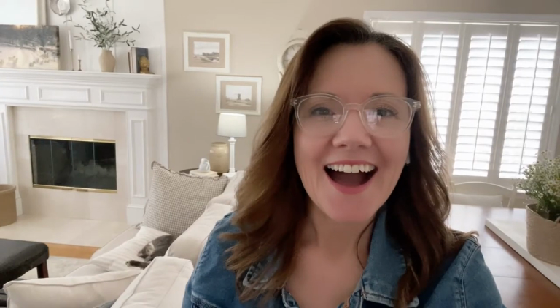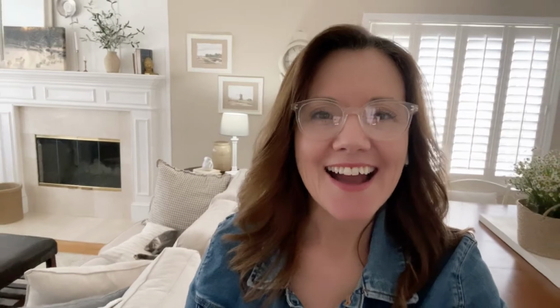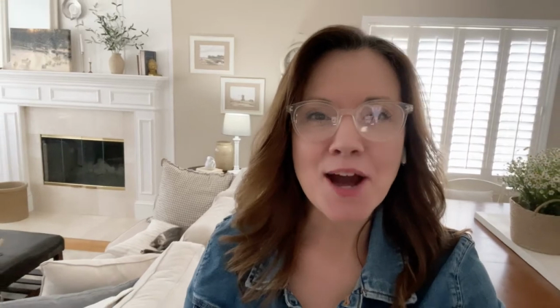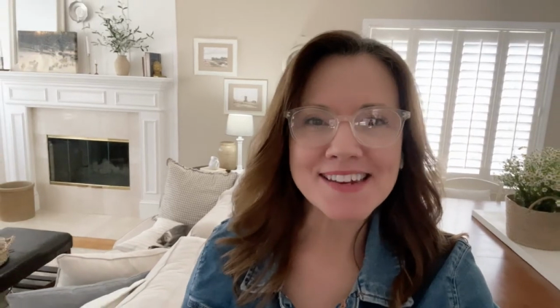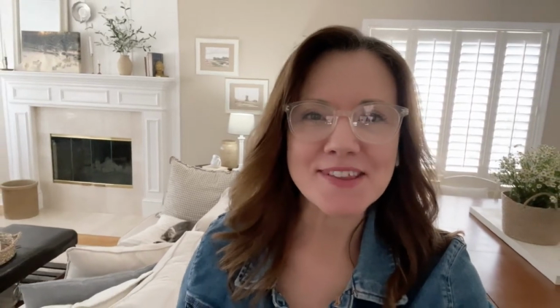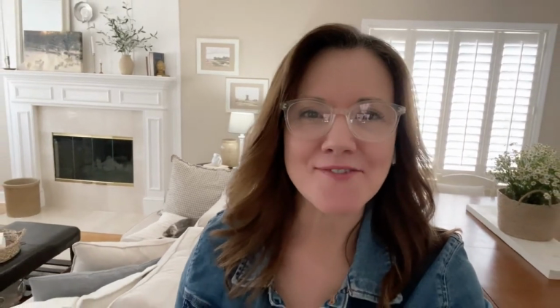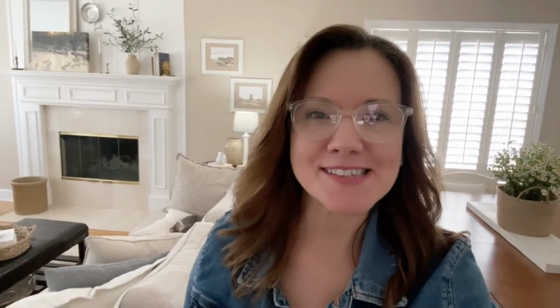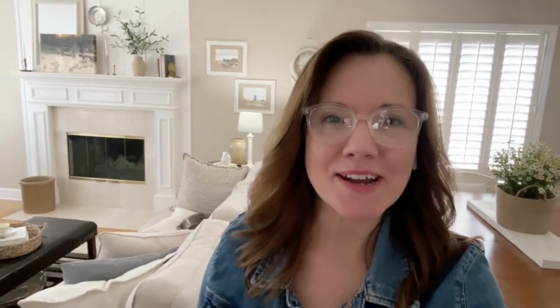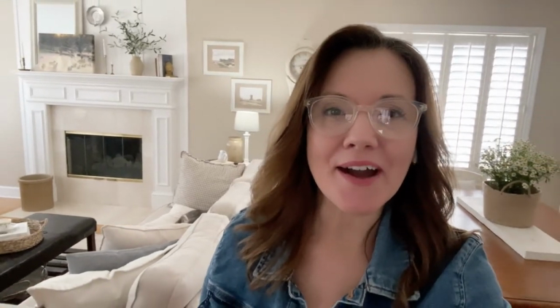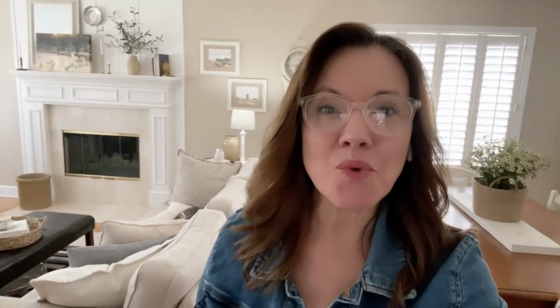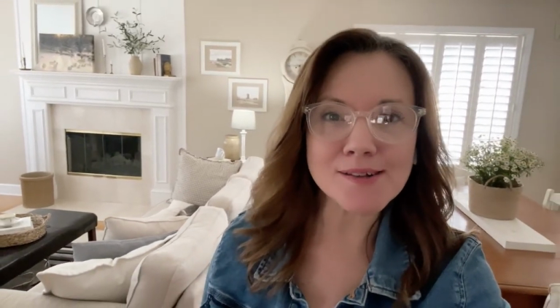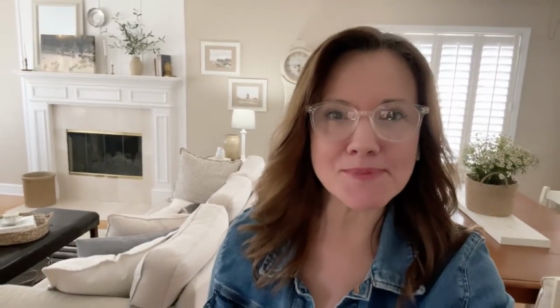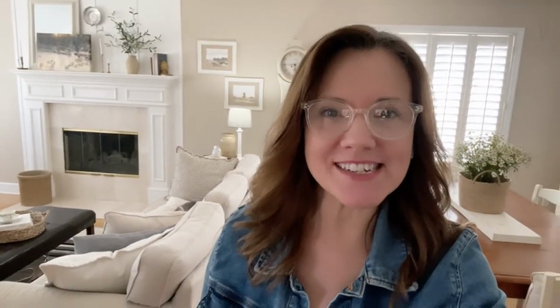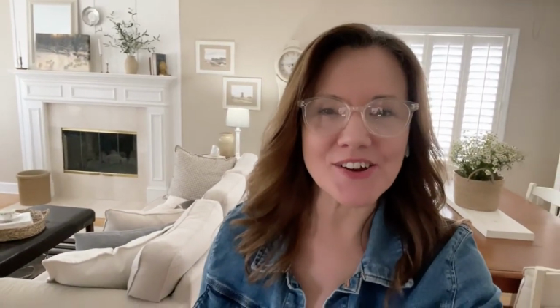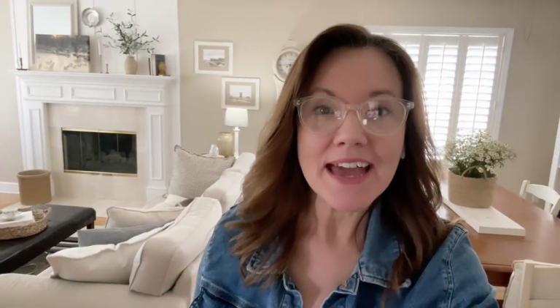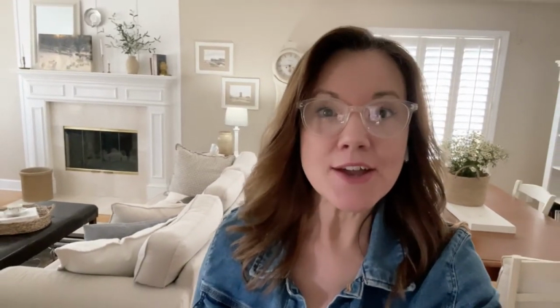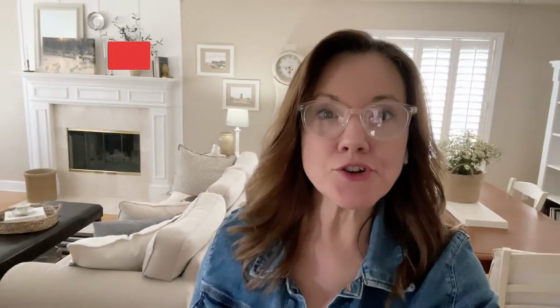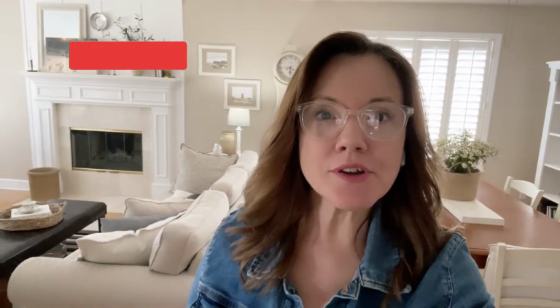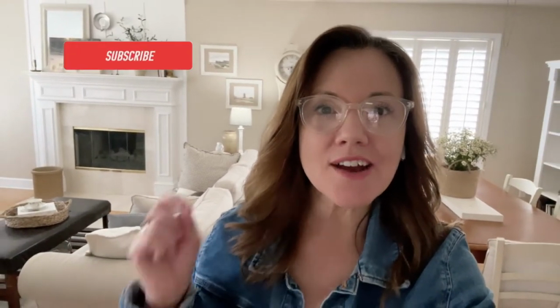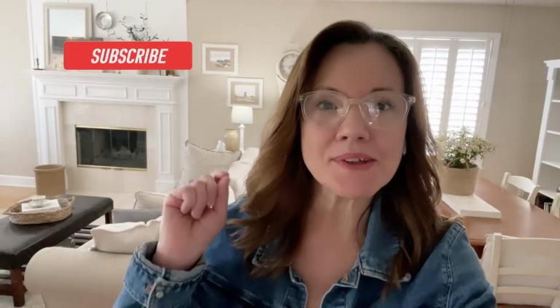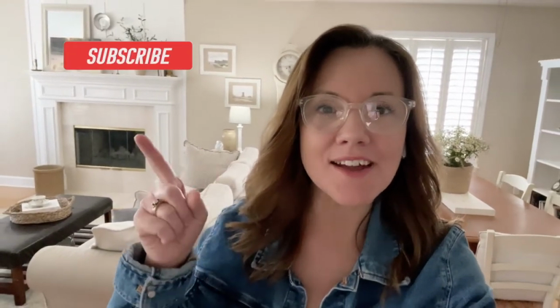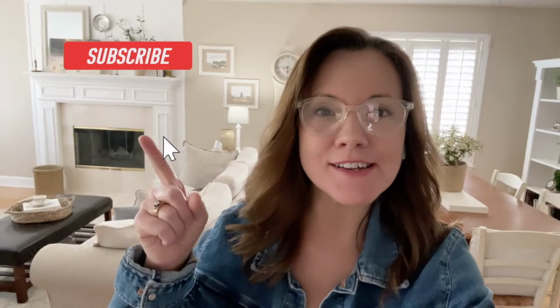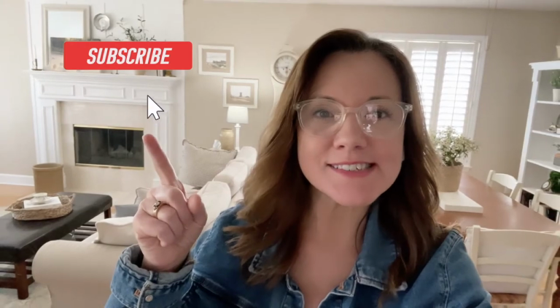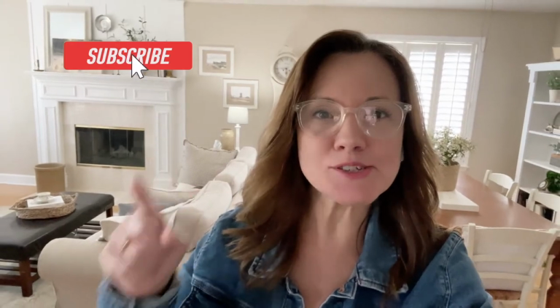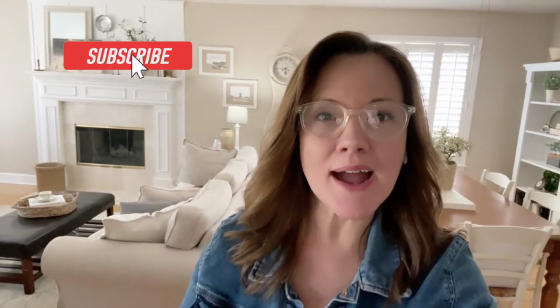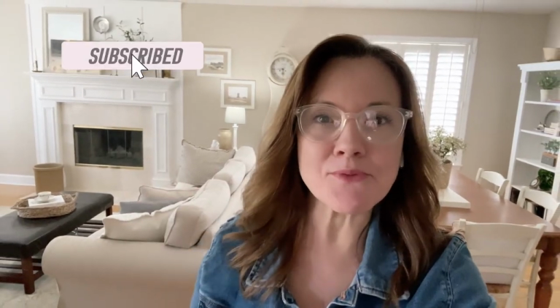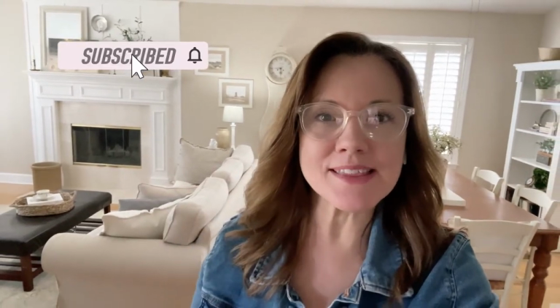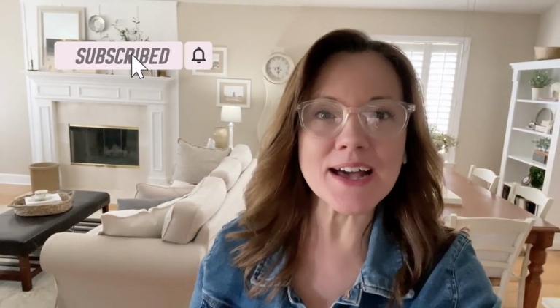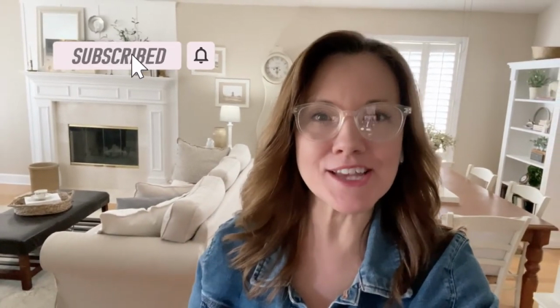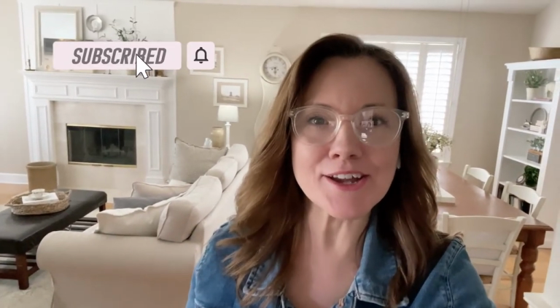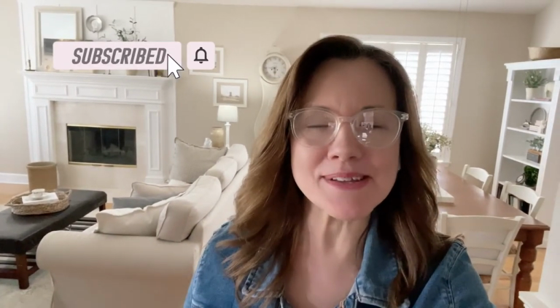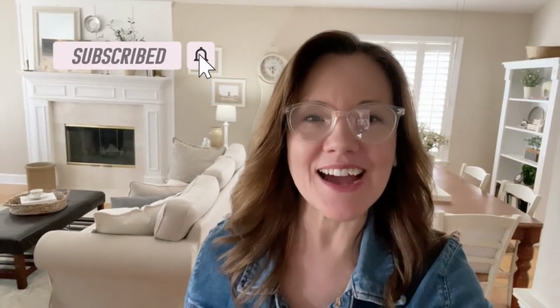Hi, I'm Linda with Life on Summer Hill and welcome to my channel. If you're new here, I would love for you to subscribe and ring the bell so you don't miss out.